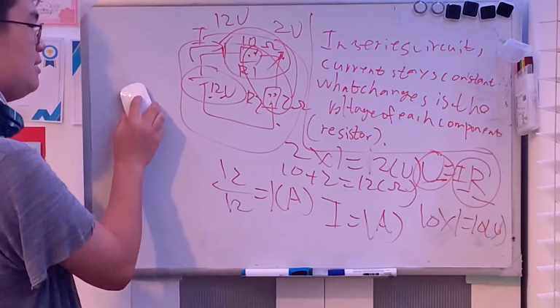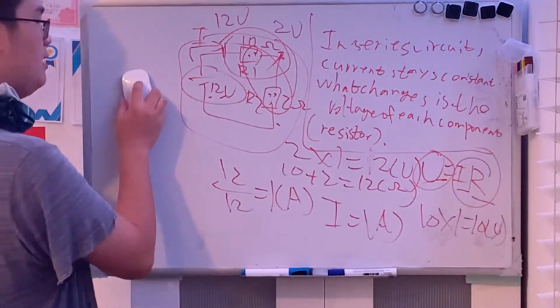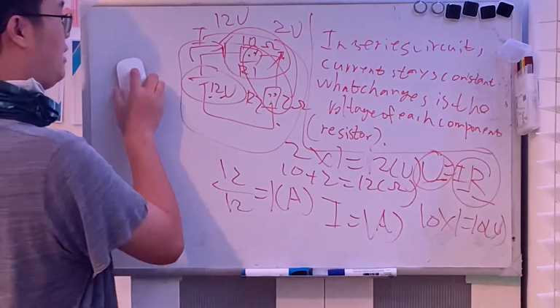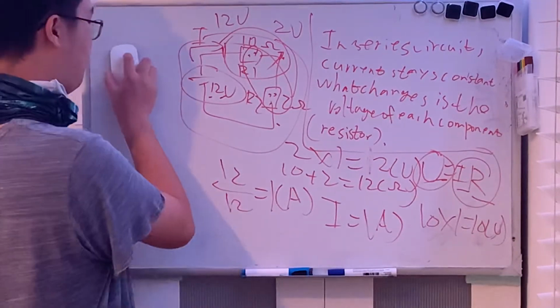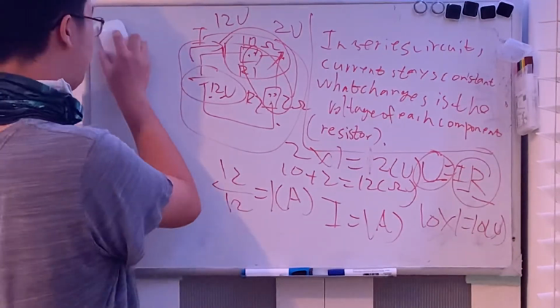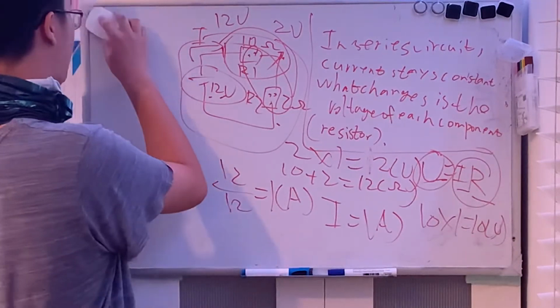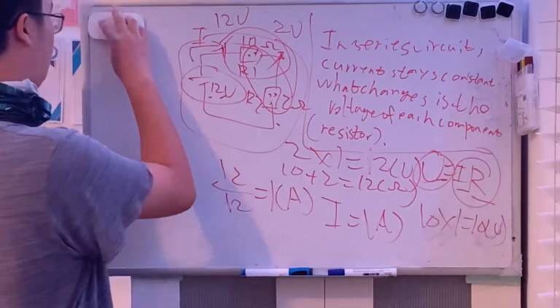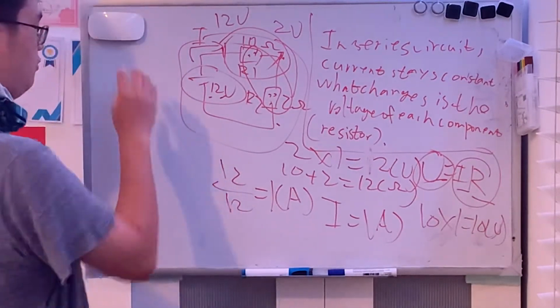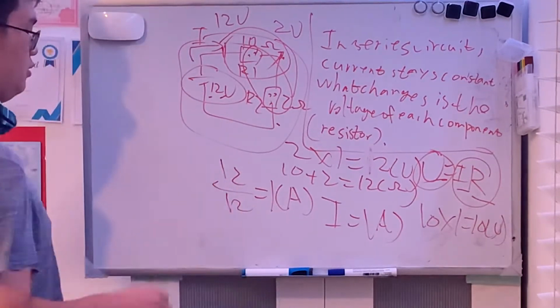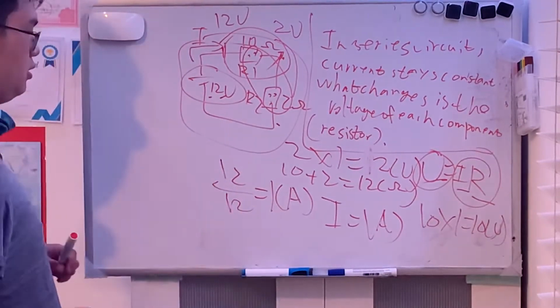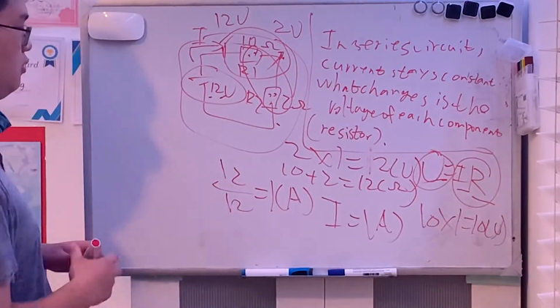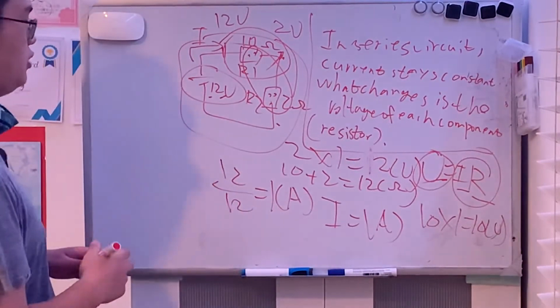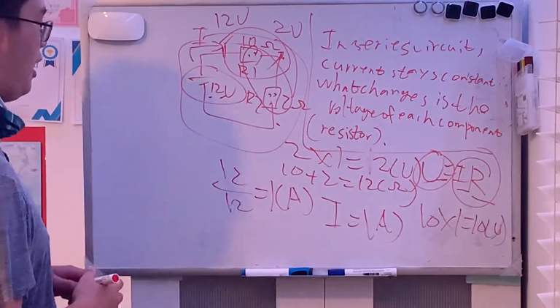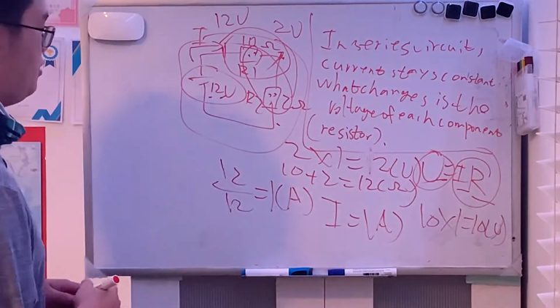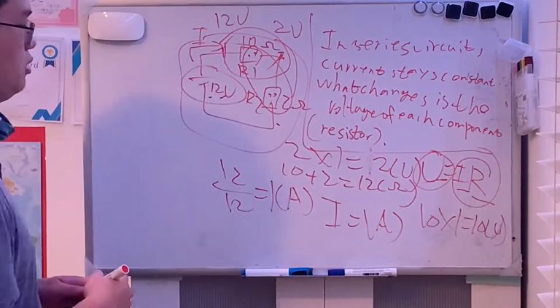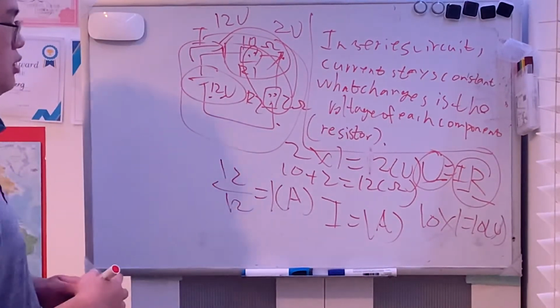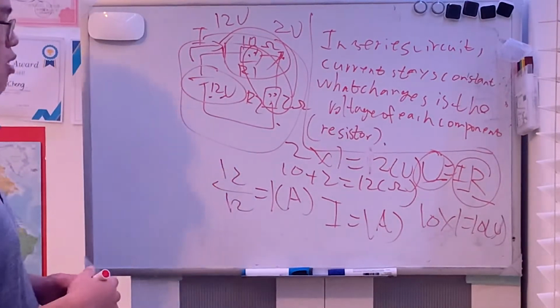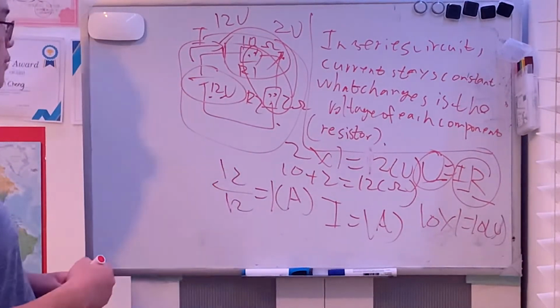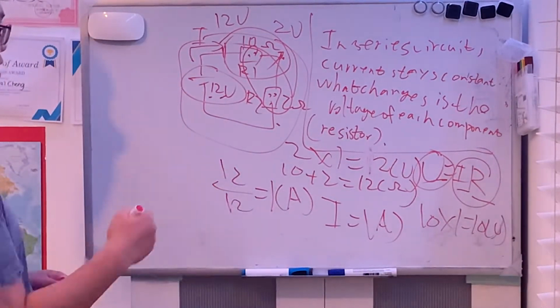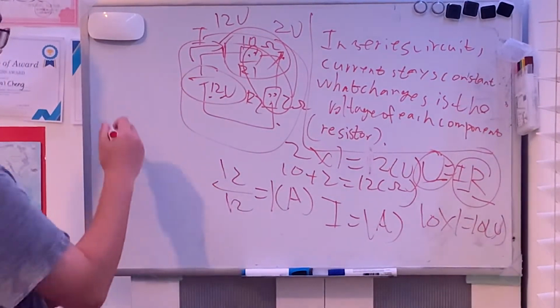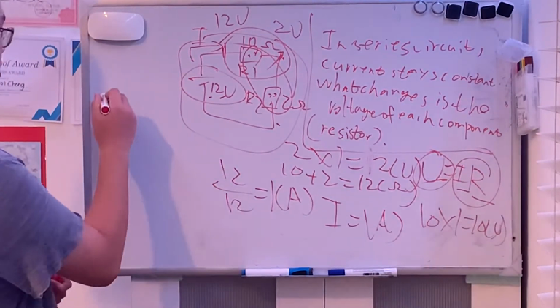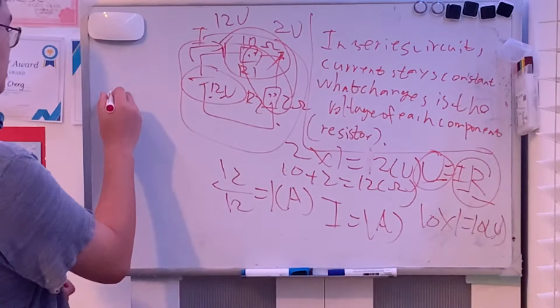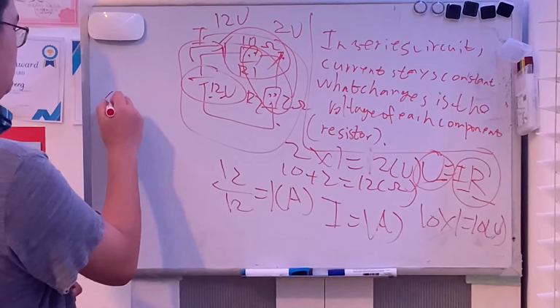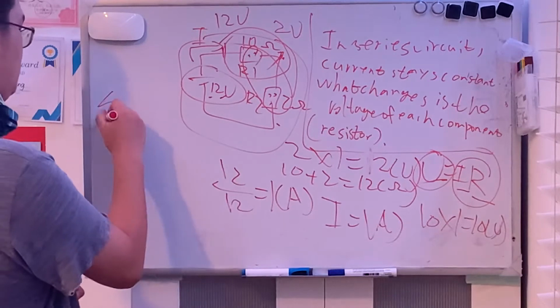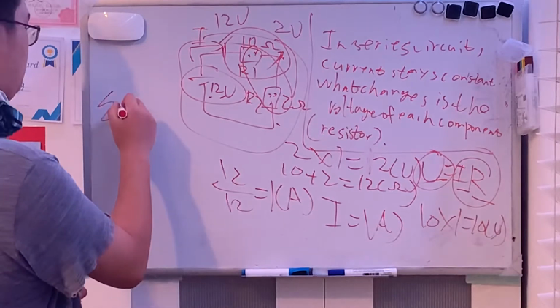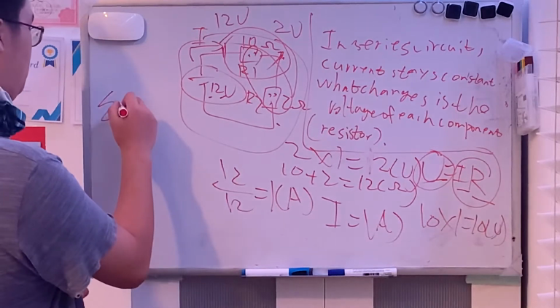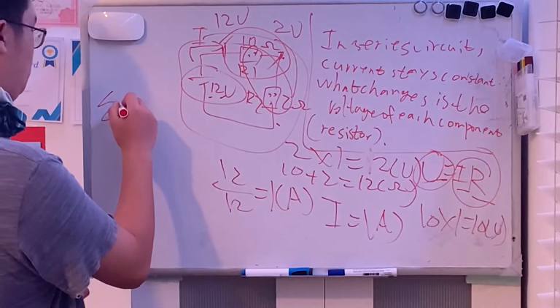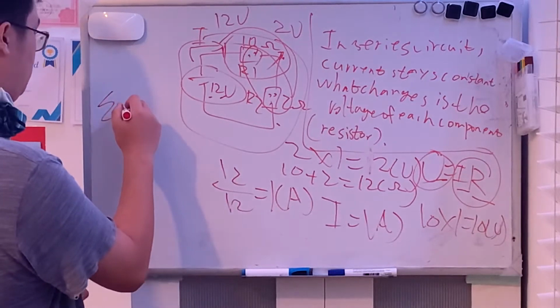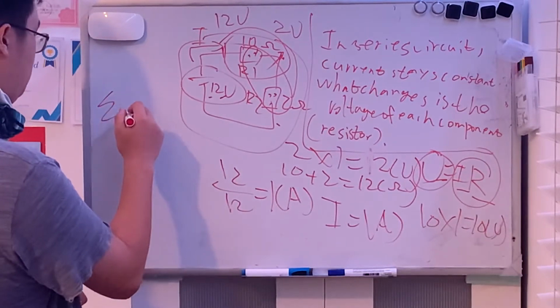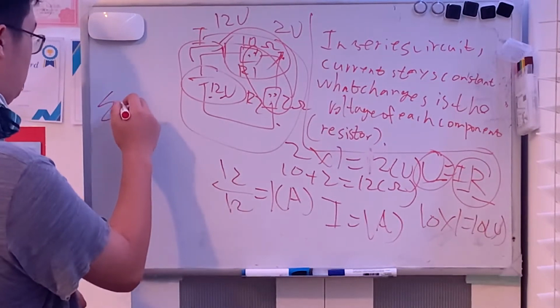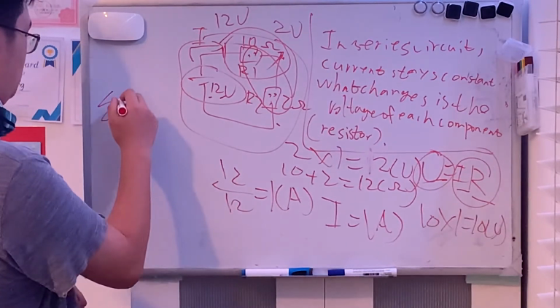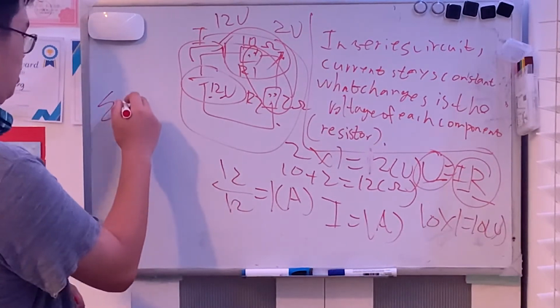This is actually about KVL — Kirchhoff's Voltage Law — which can be summarized as: the sum of supplying voltages equals the sum of consumed voltages. This is an easy way to understand KVL; we'll cover it in more detail later.